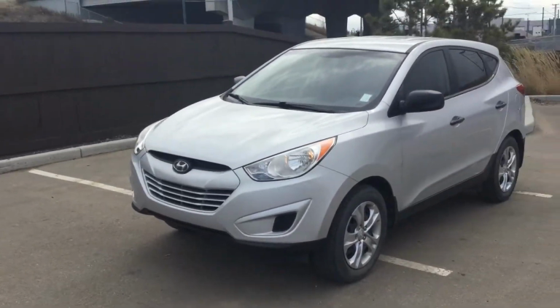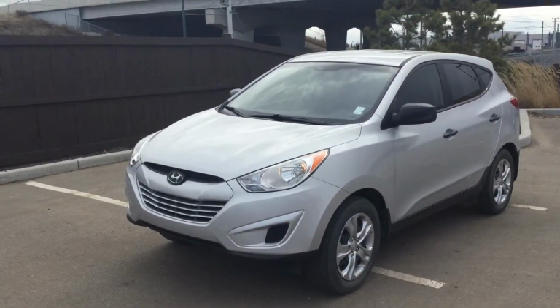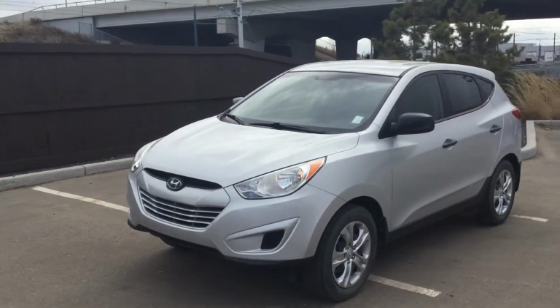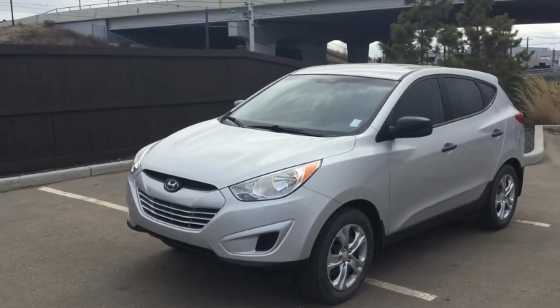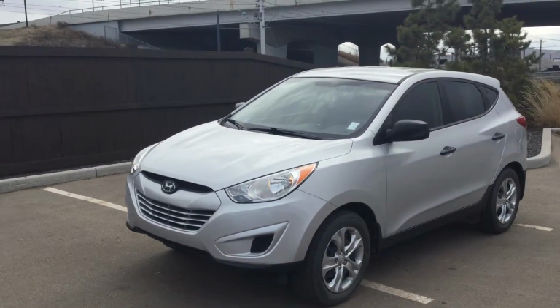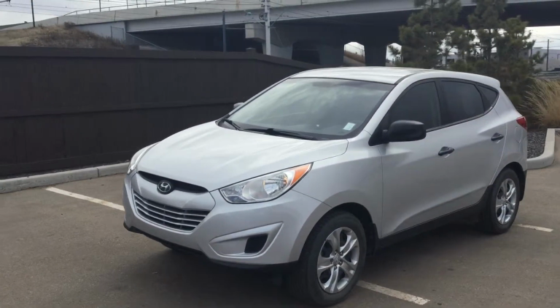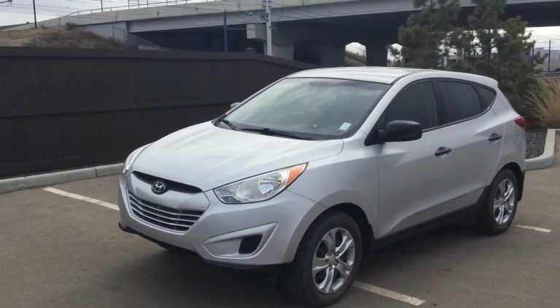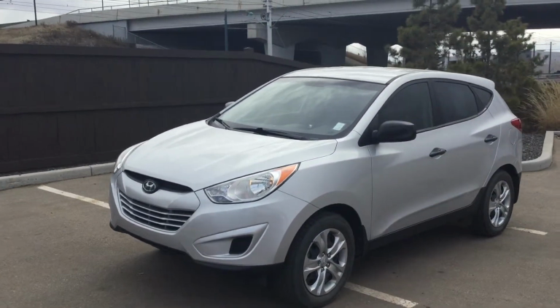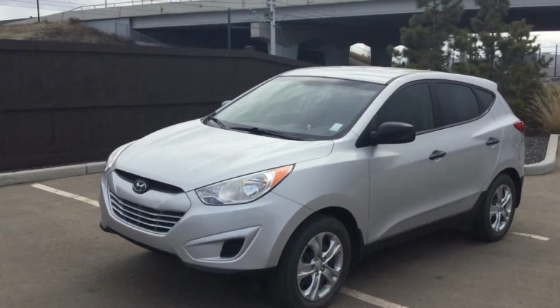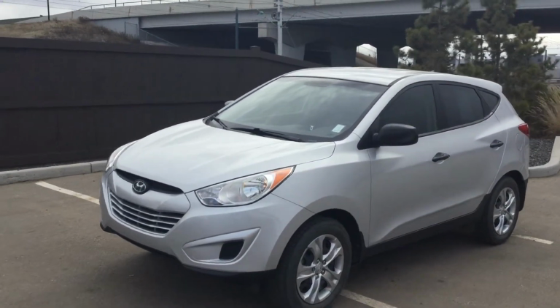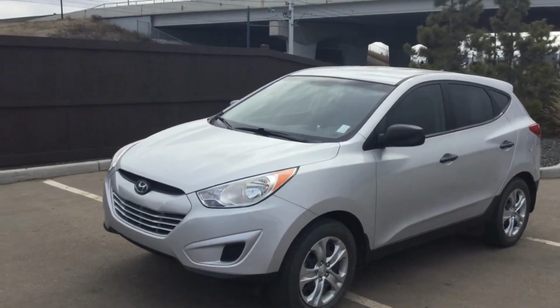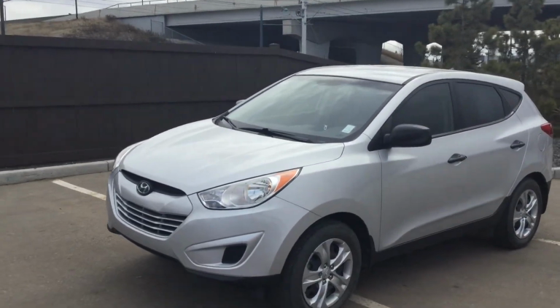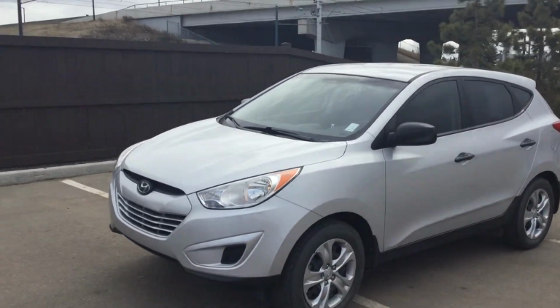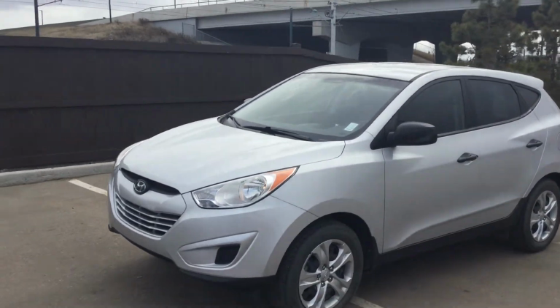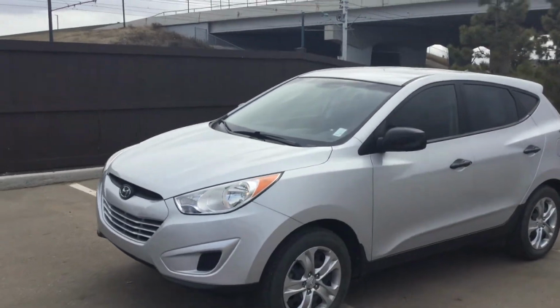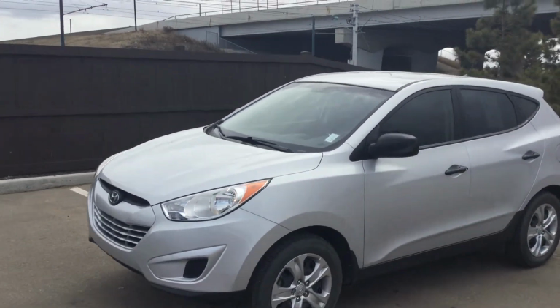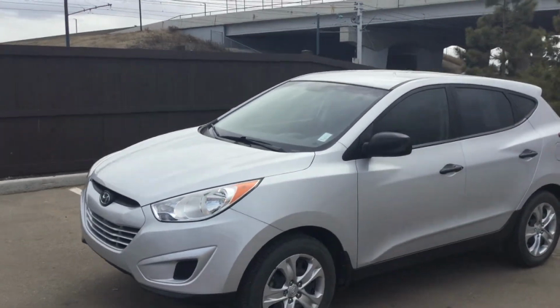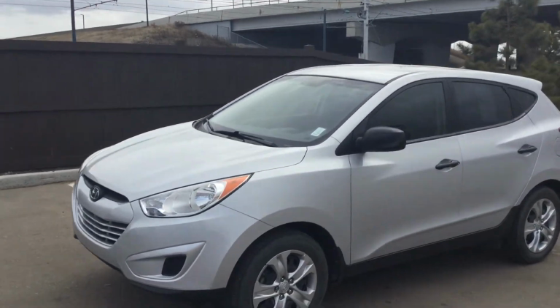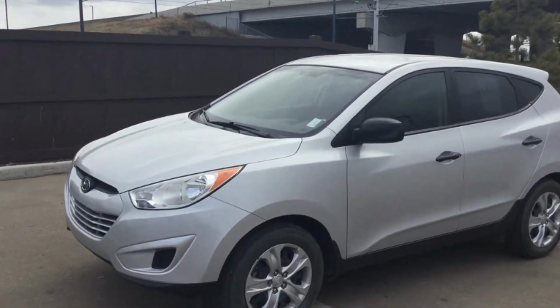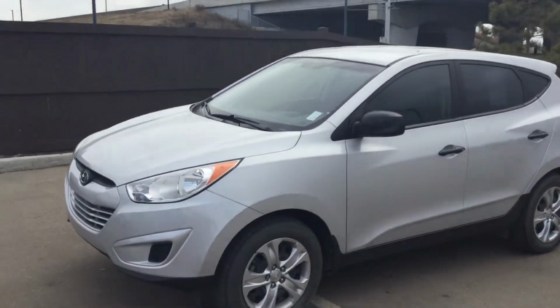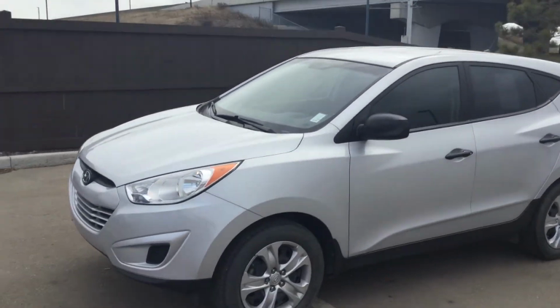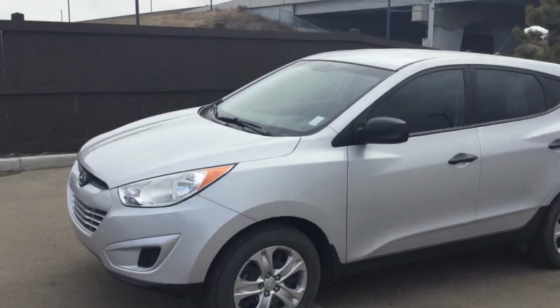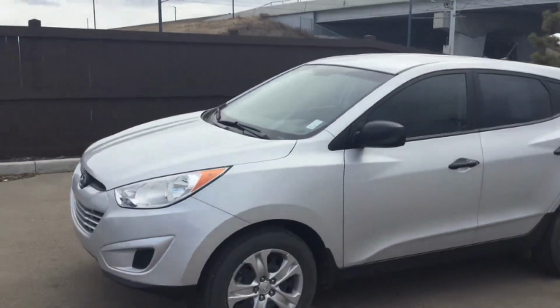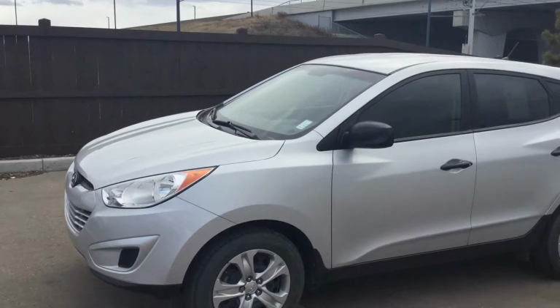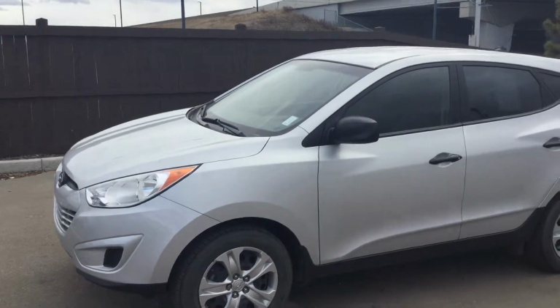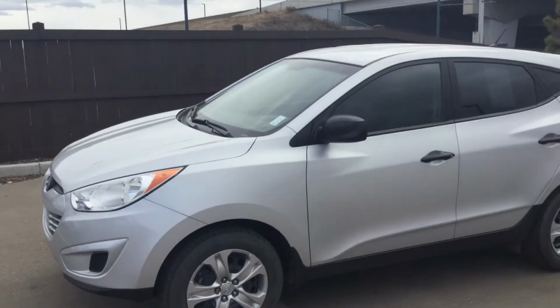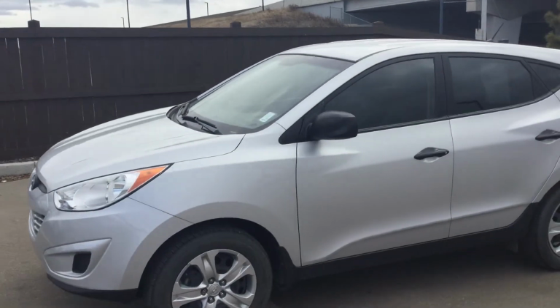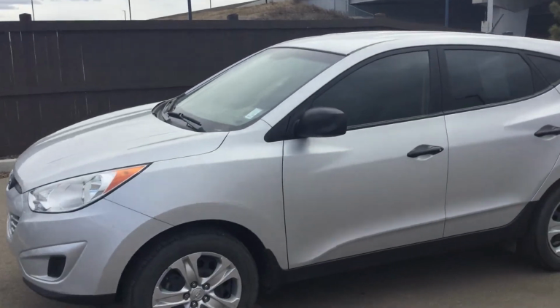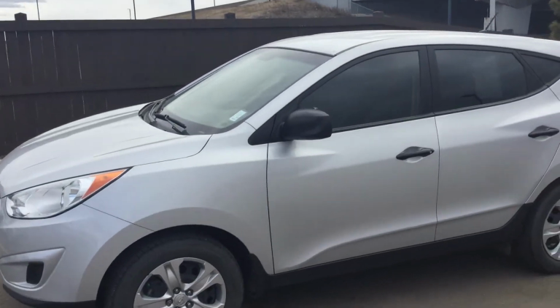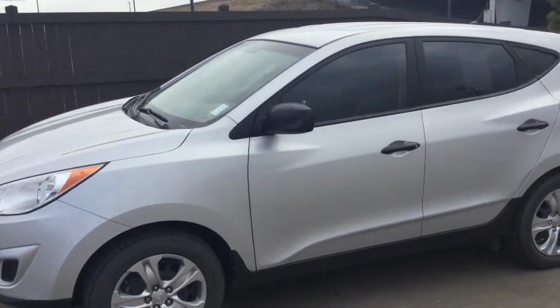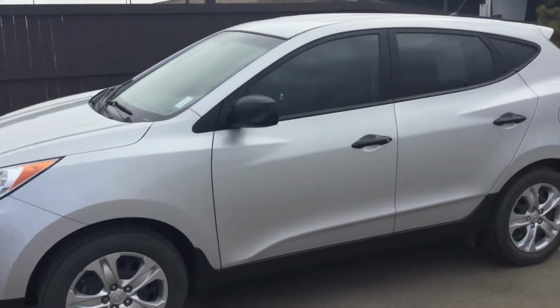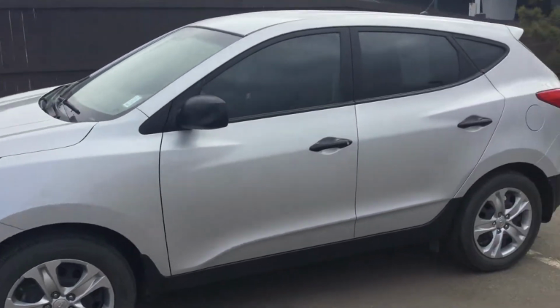Hey, Daylin here from River City Hyundai. Just wanted to give you a look at this 2013 Hyundai Tucson.